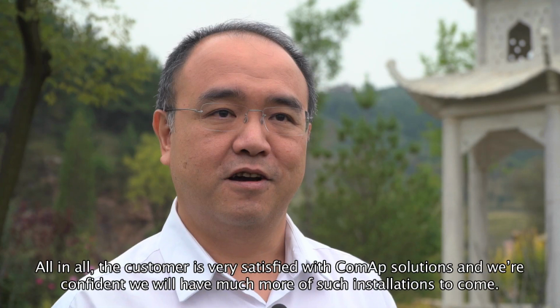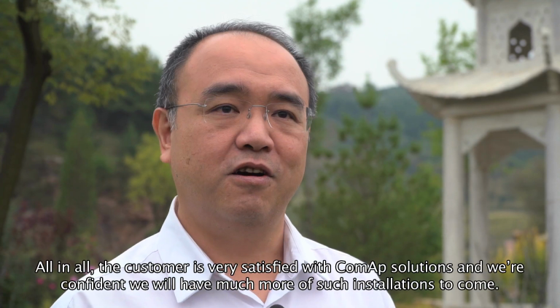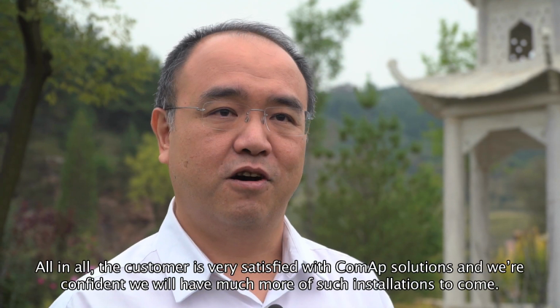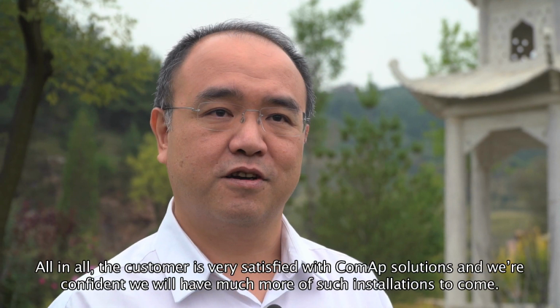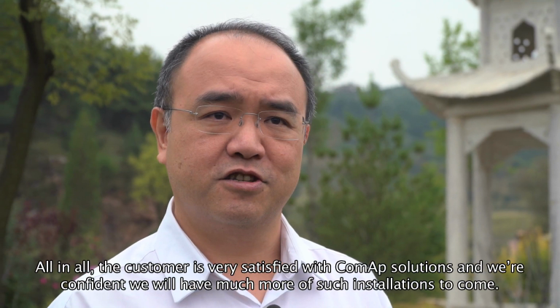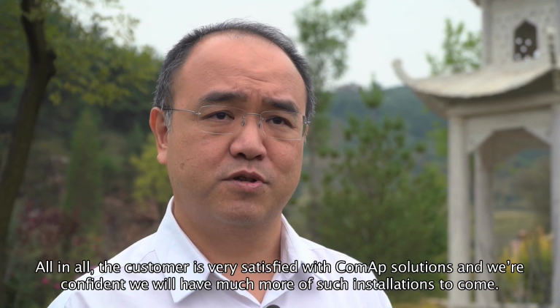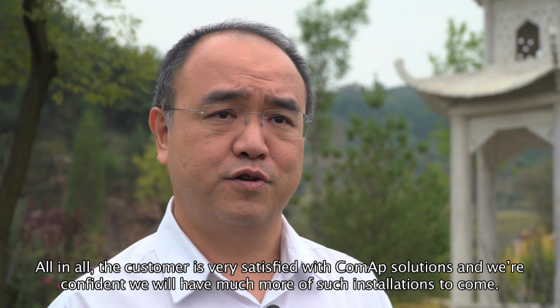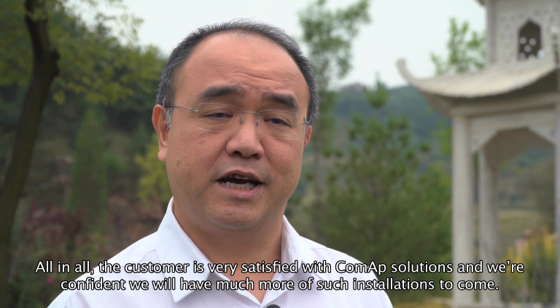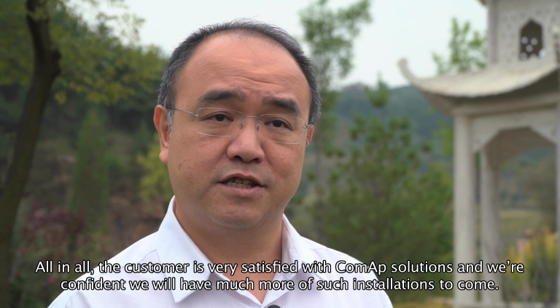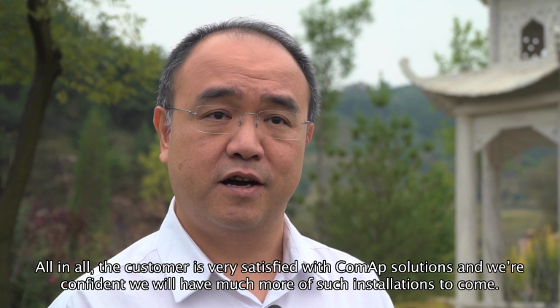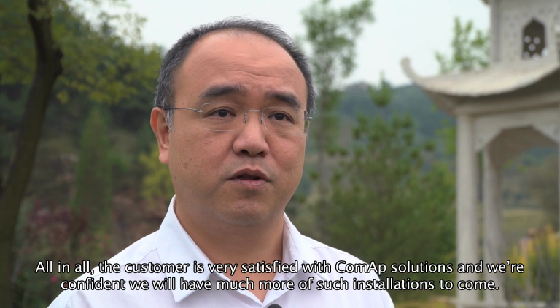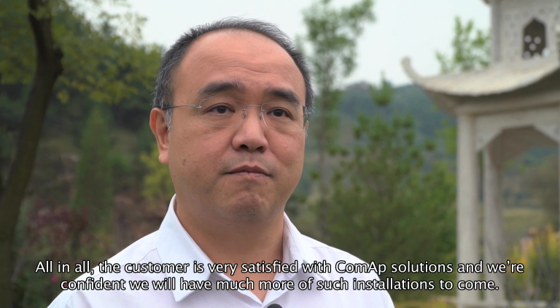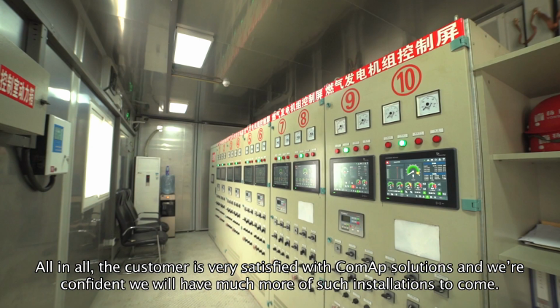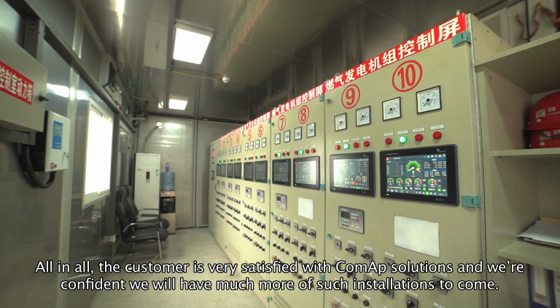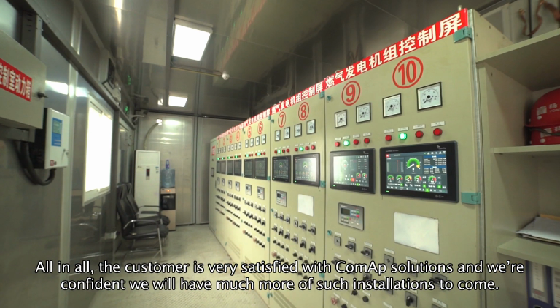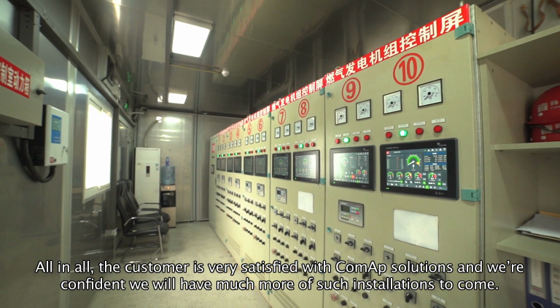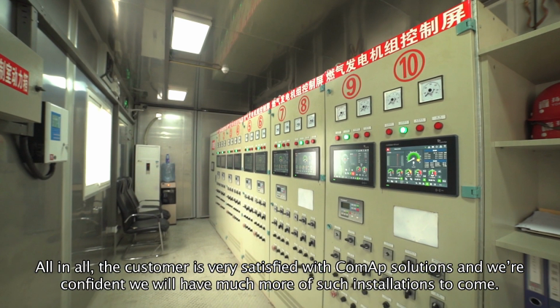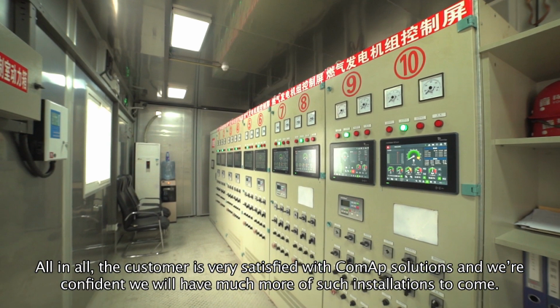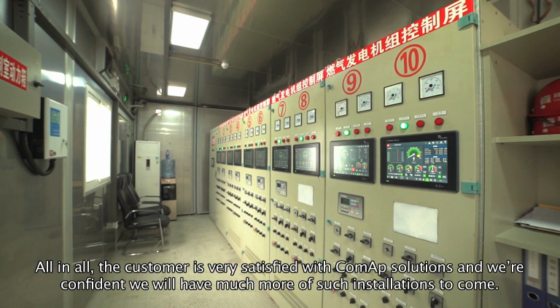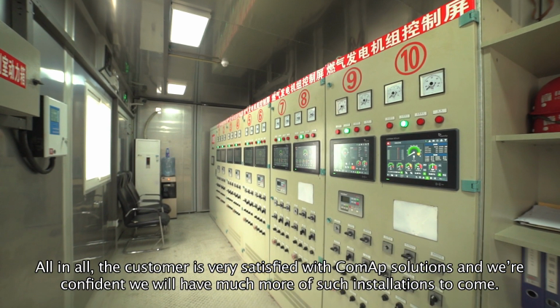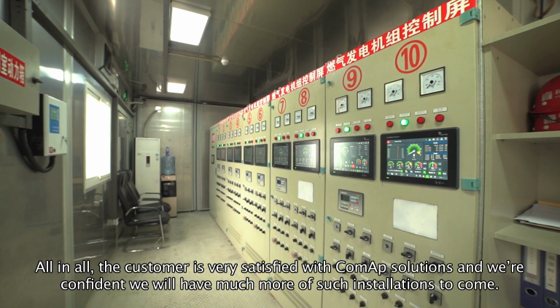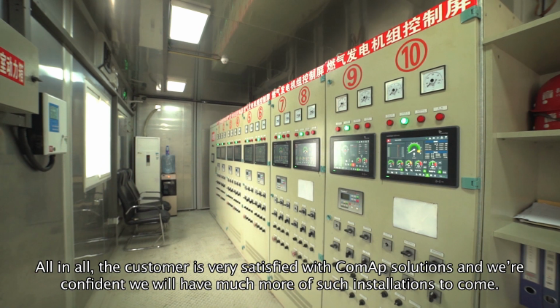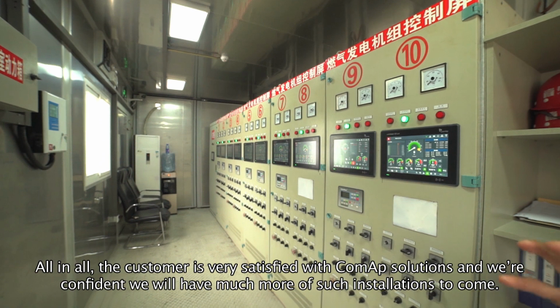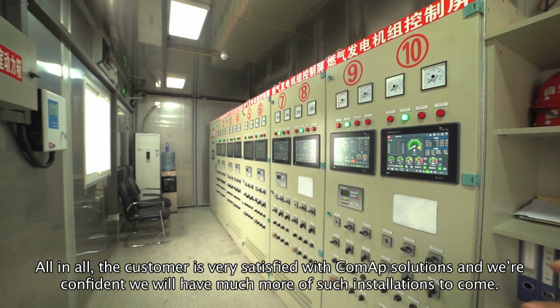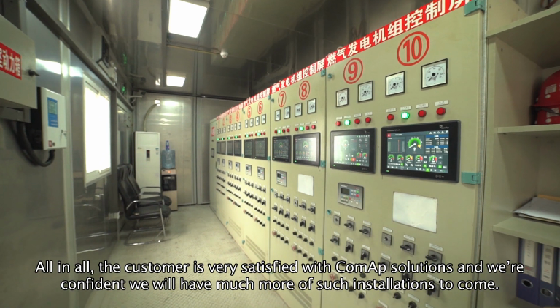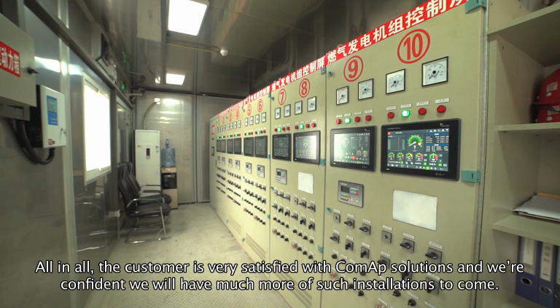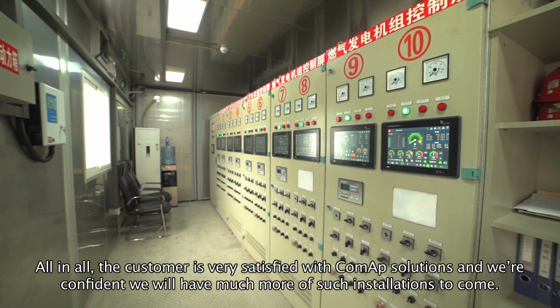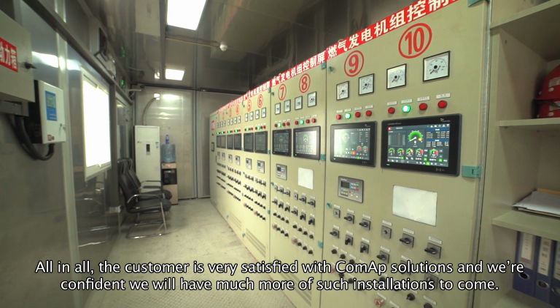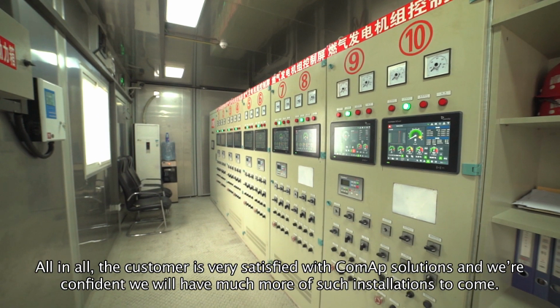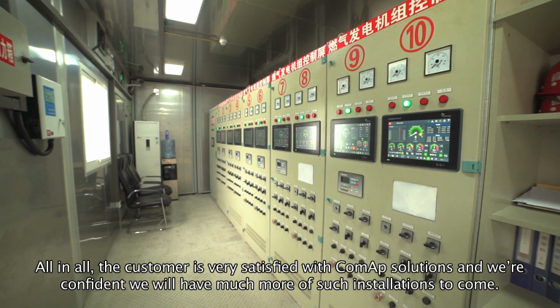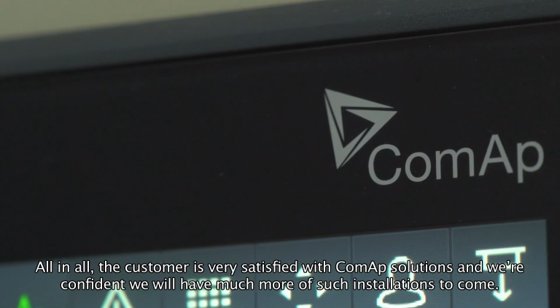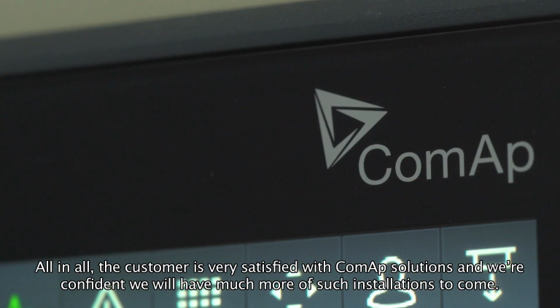All in all, the customer is very satisfied with ComAp's solutions and we're confident we will have much more of such installations to come.